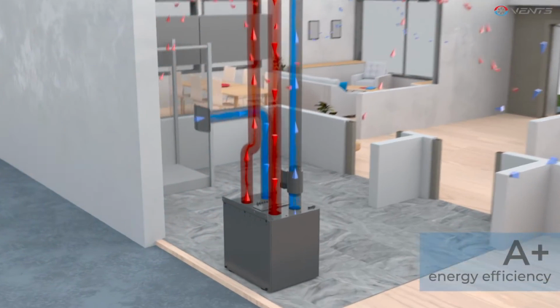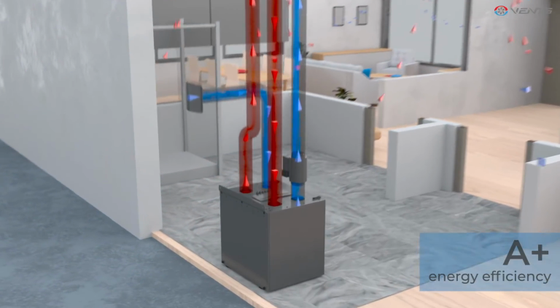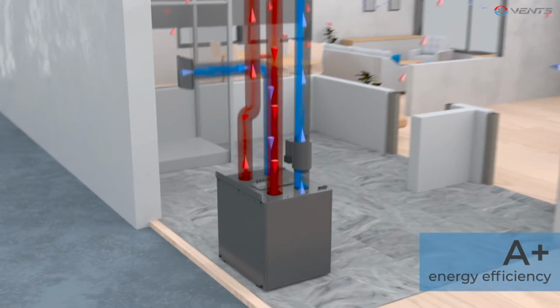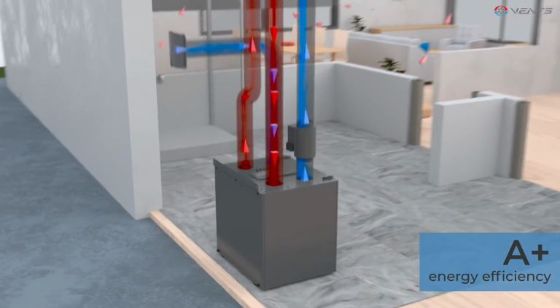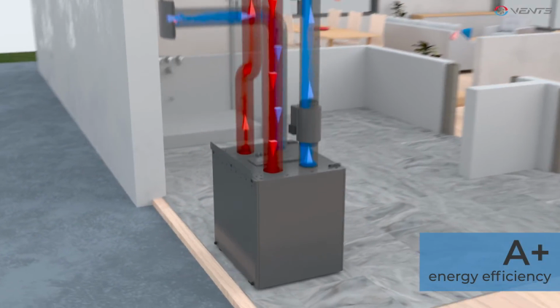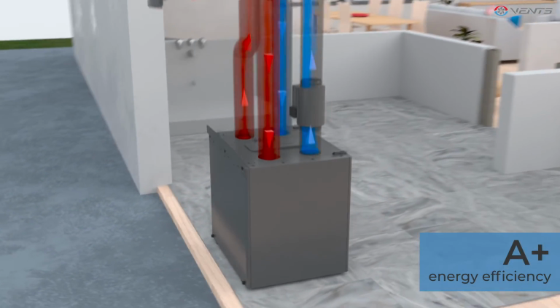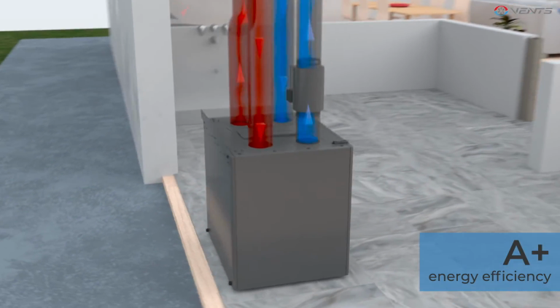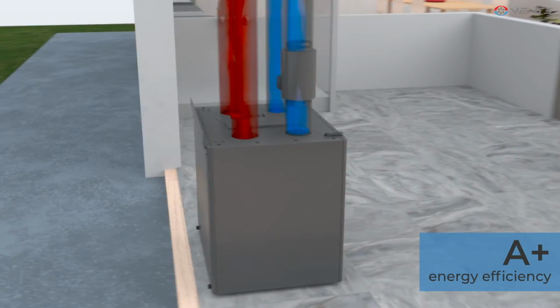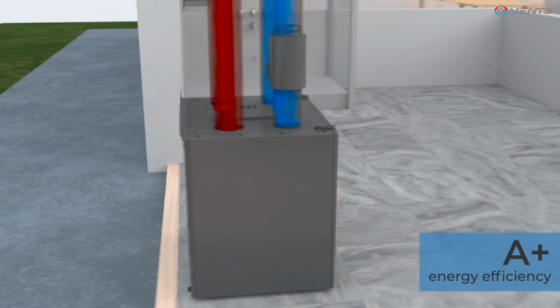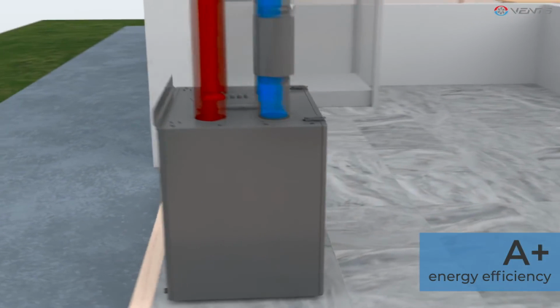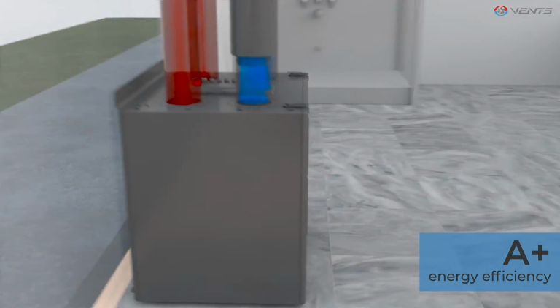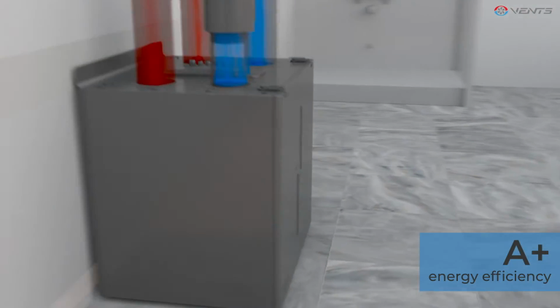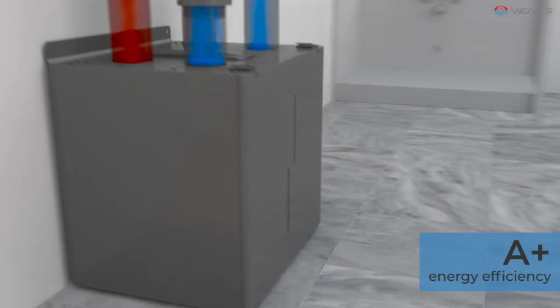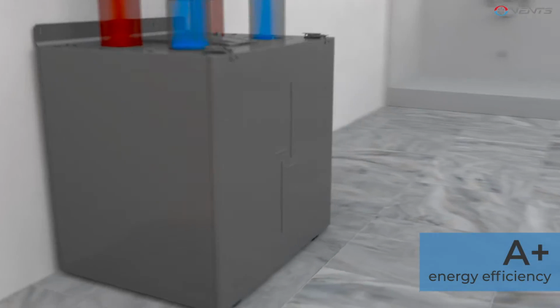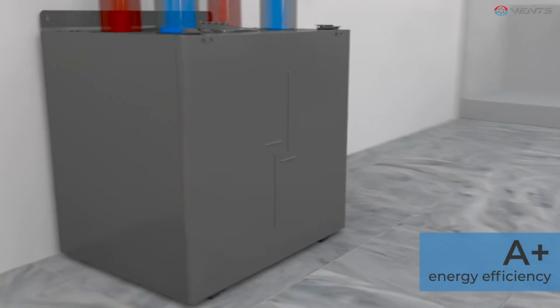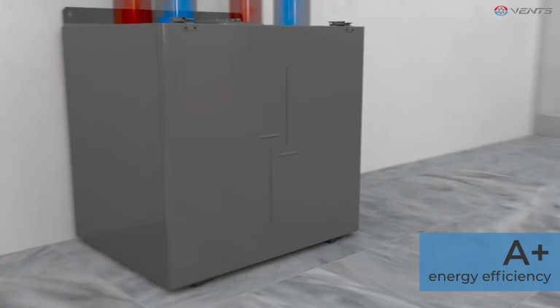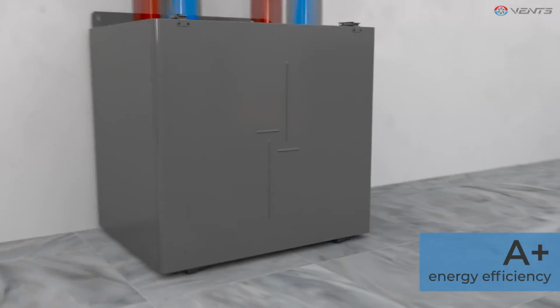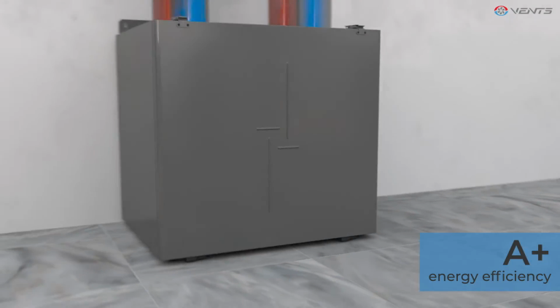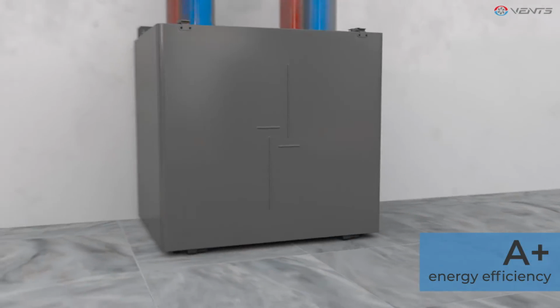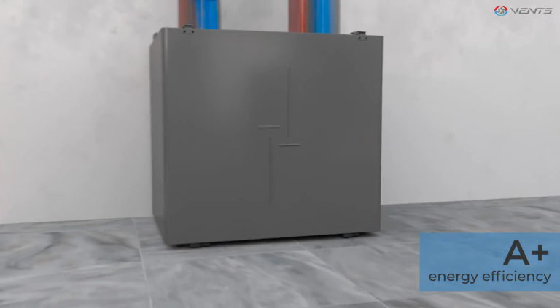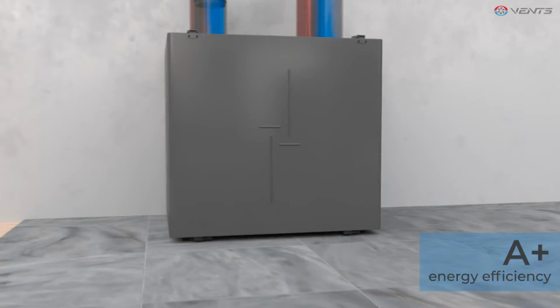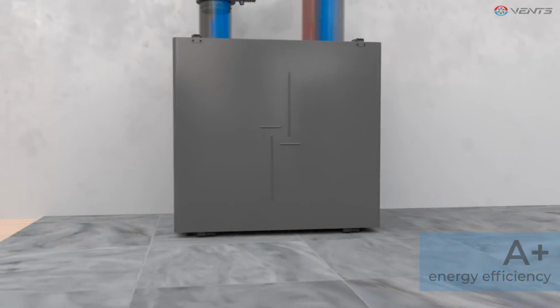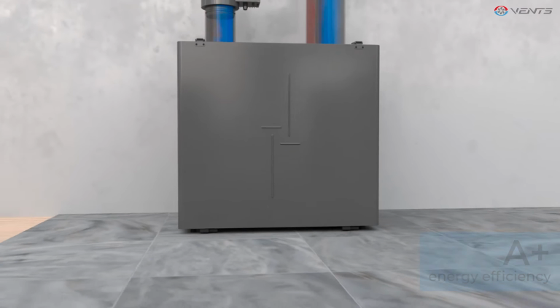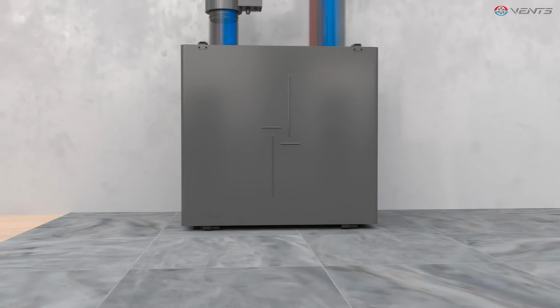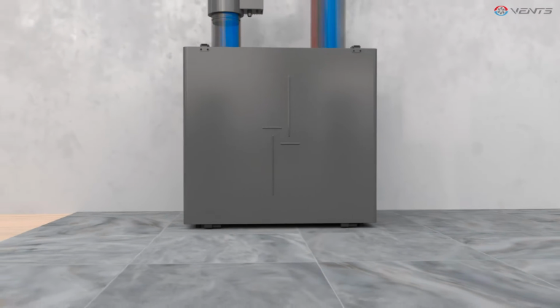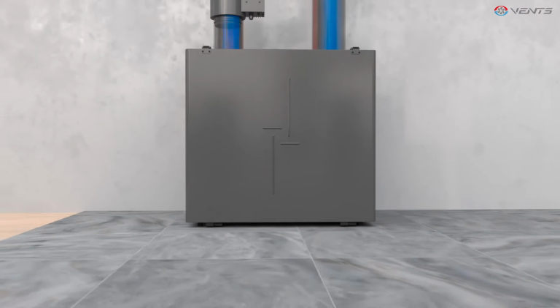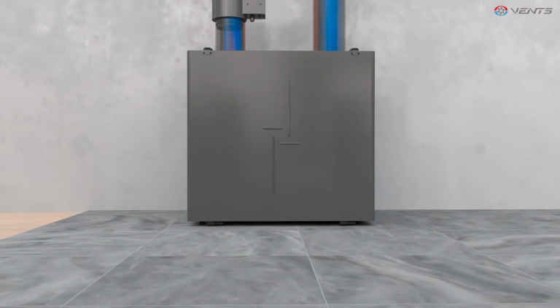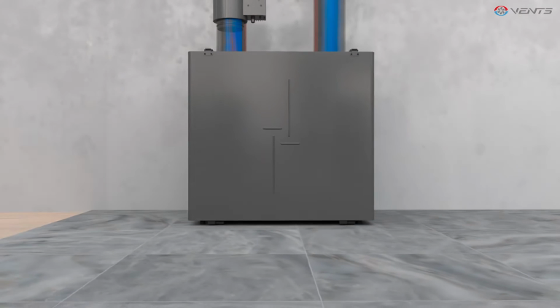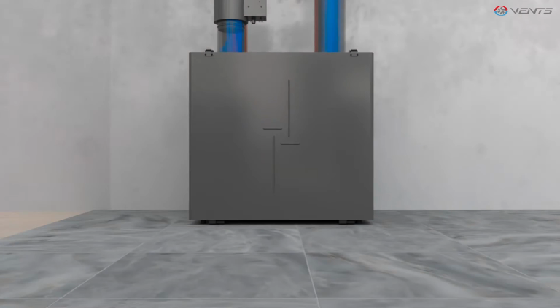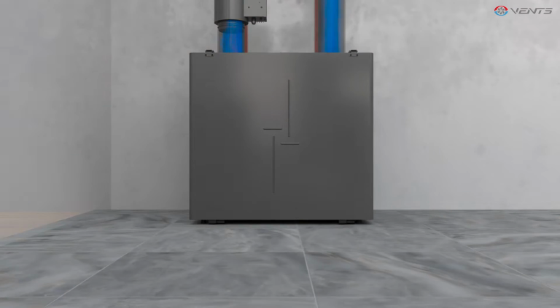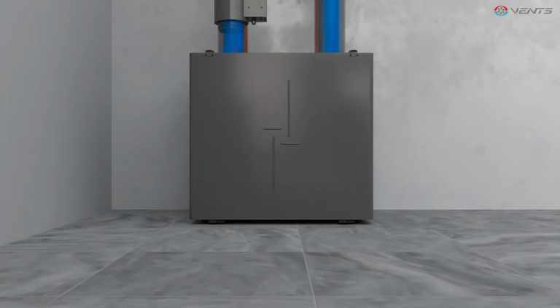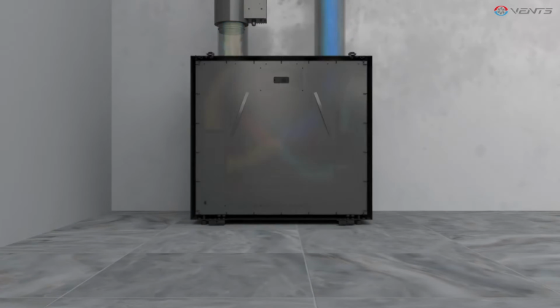Vents designs are energy efficient, virtually silent, environmentally friendly, and save you money.